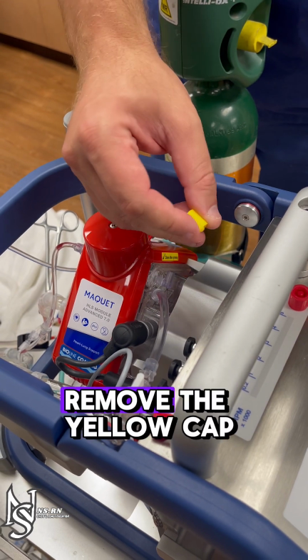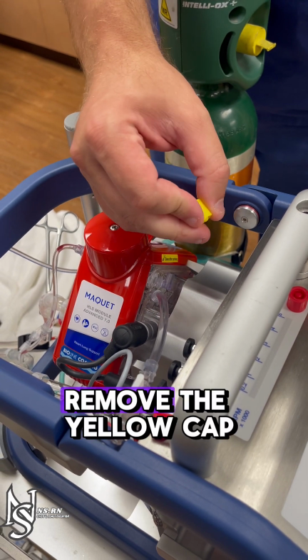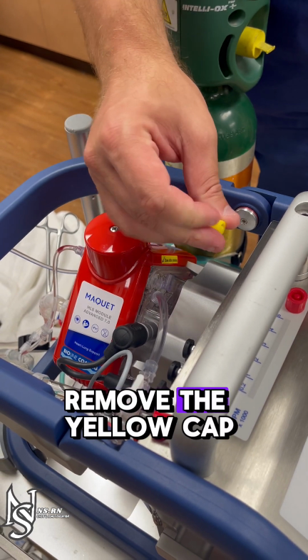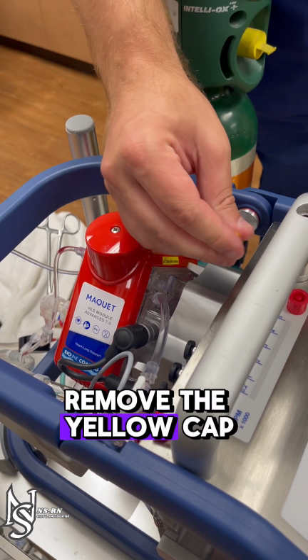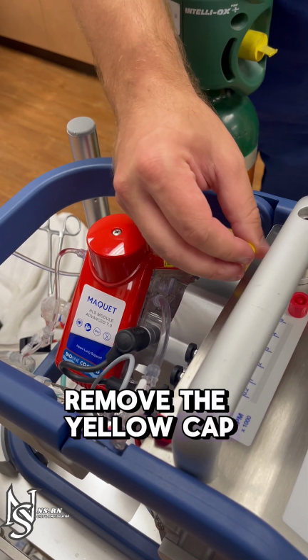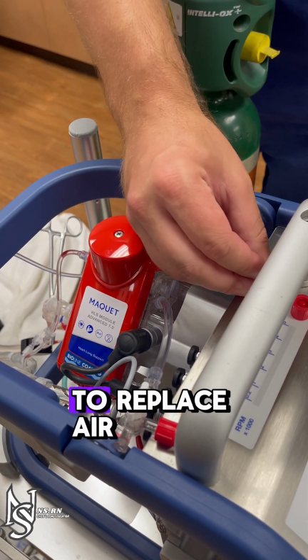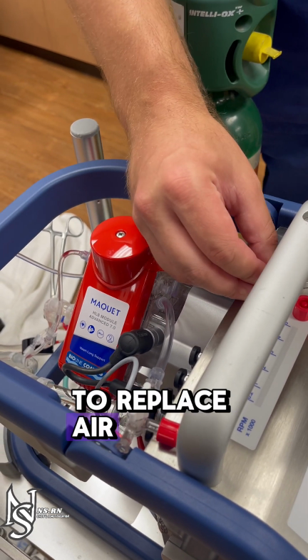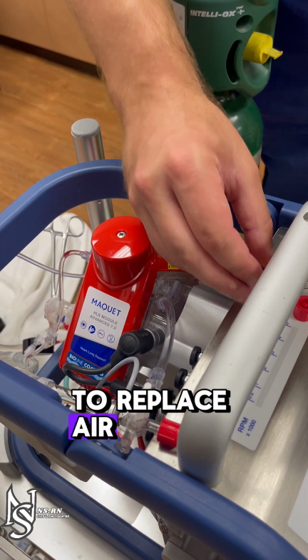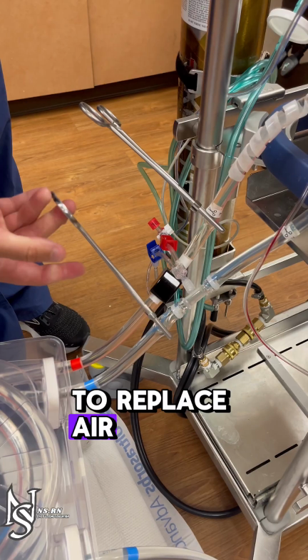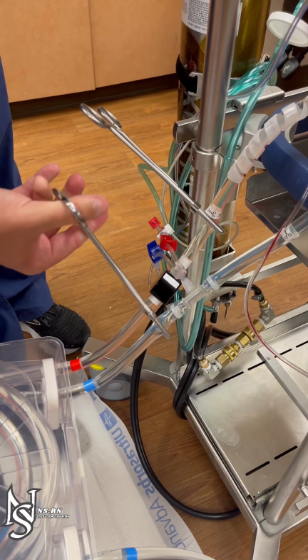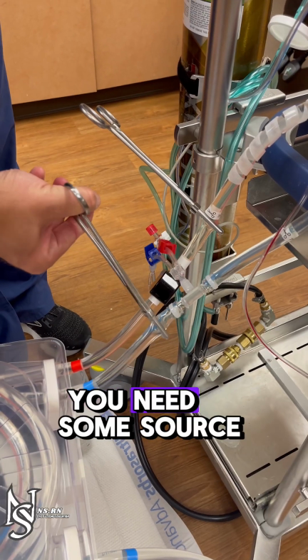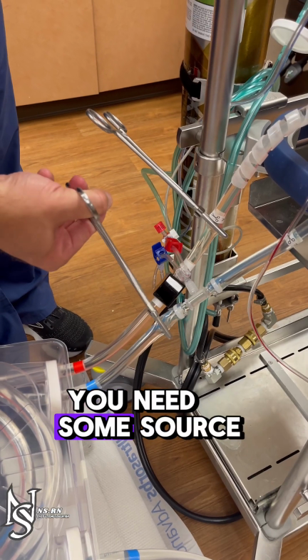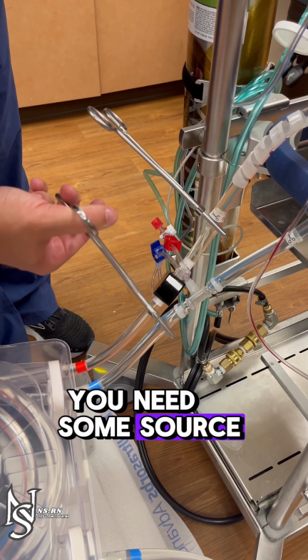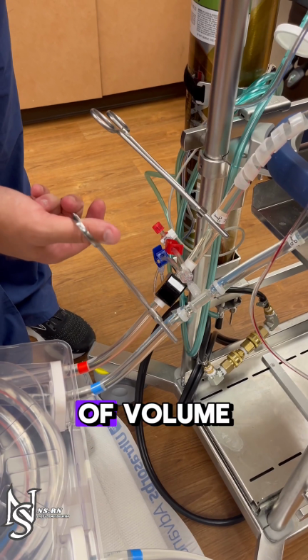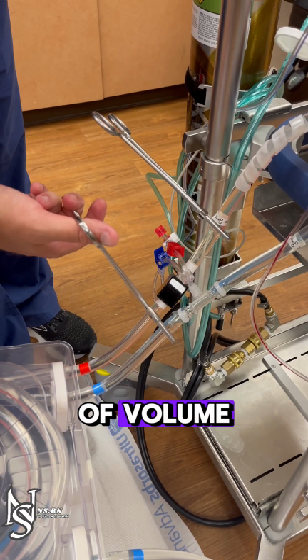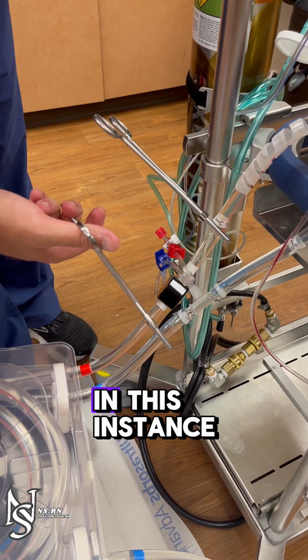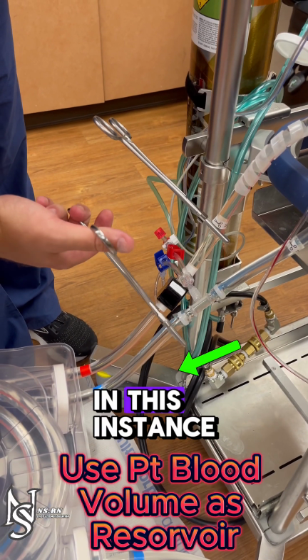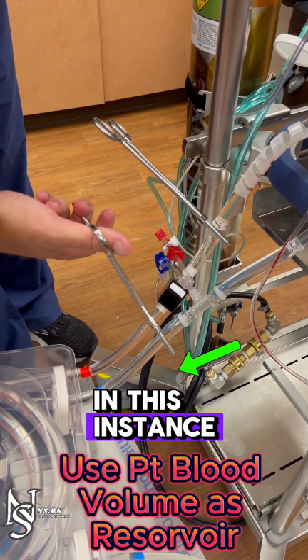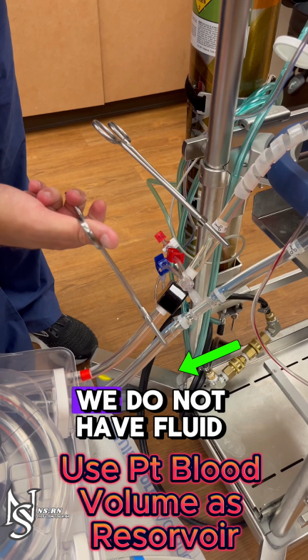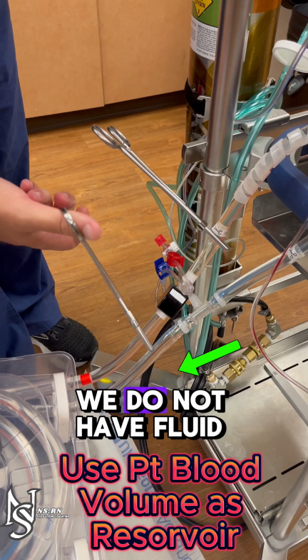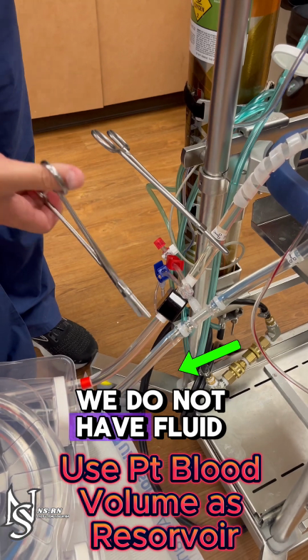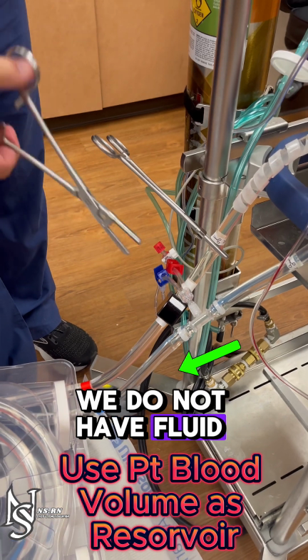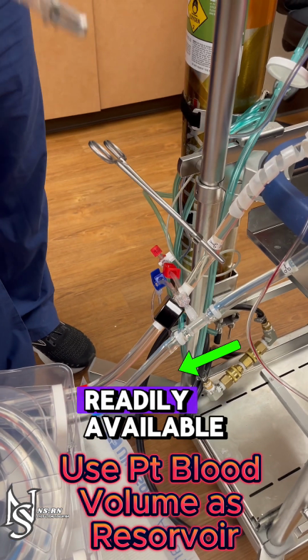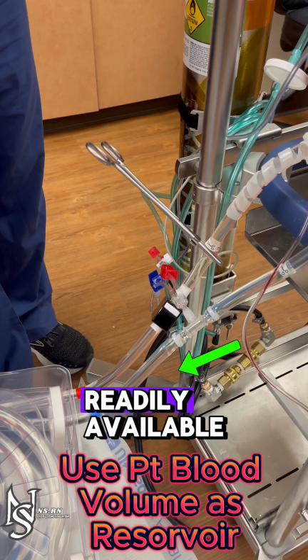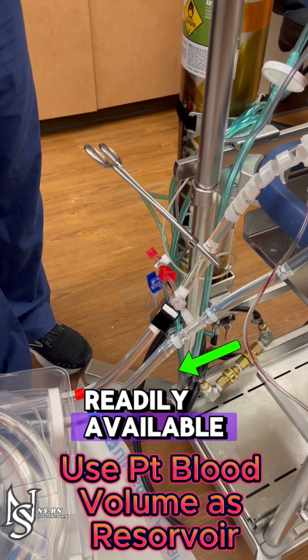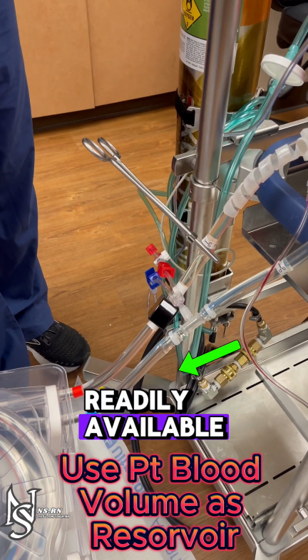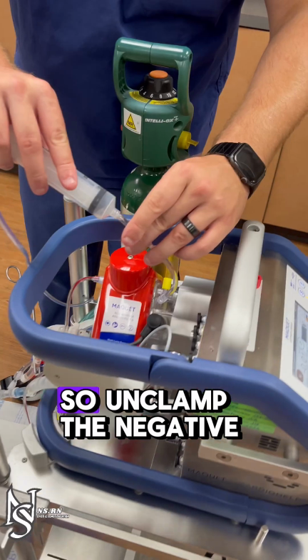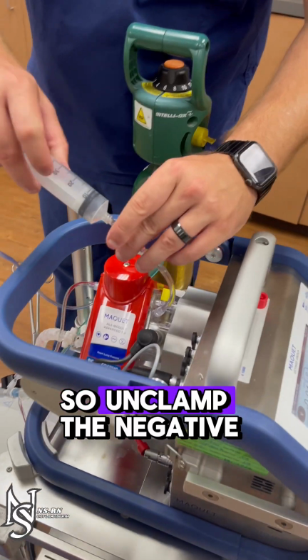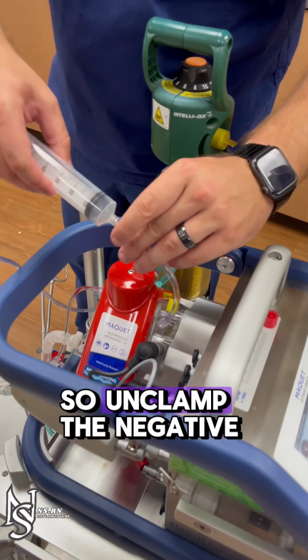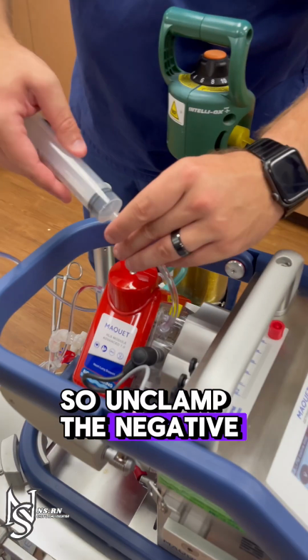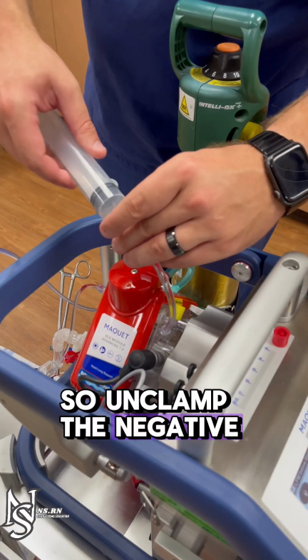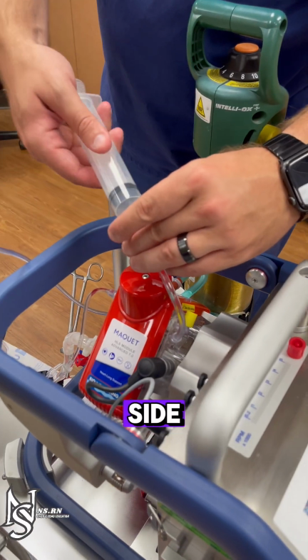Remove the yellow cap. To replace air, you need some source of volume. In this instance, we do not have fluid readily available, so unclamp the negative side.